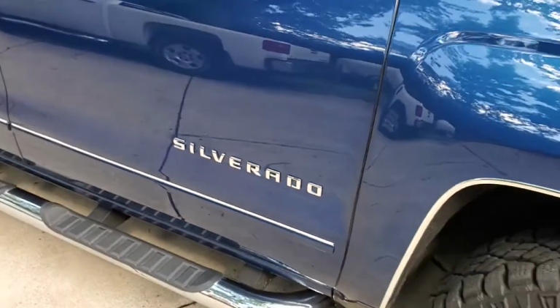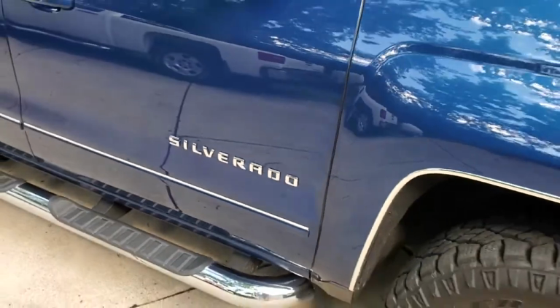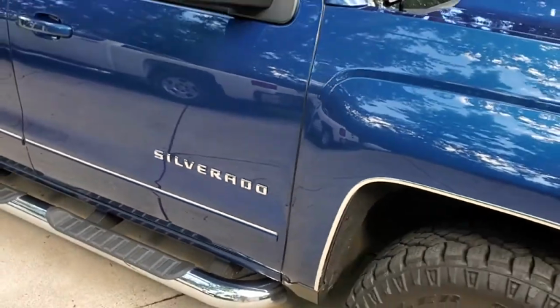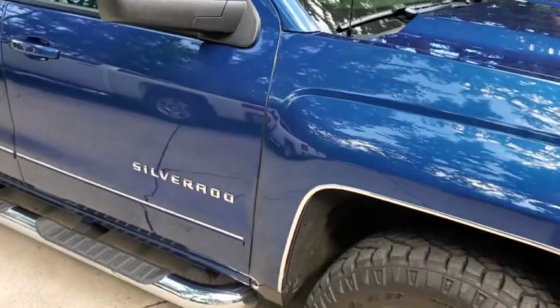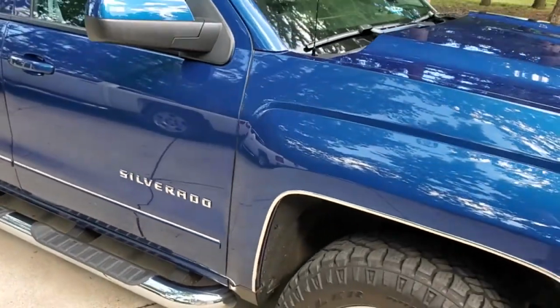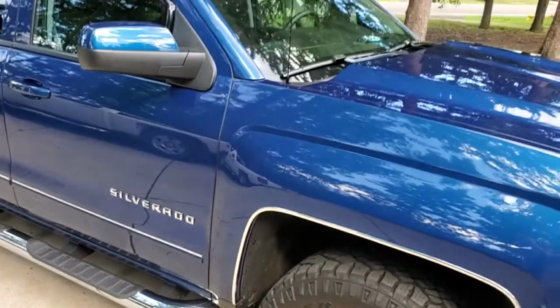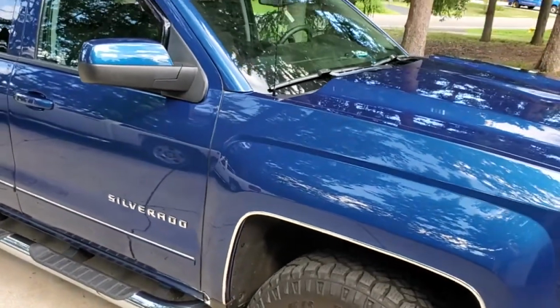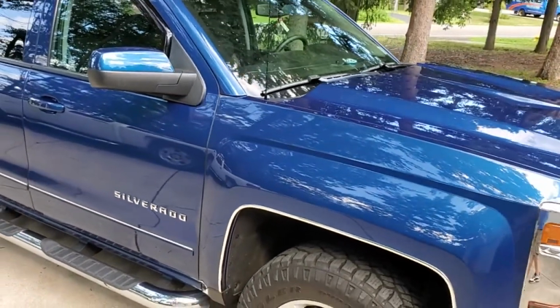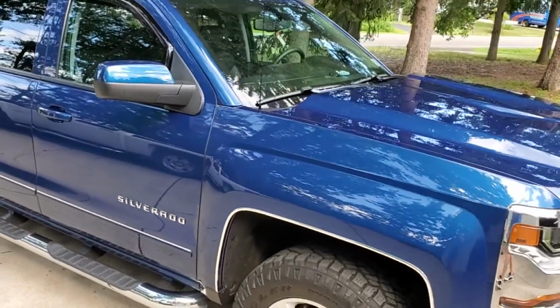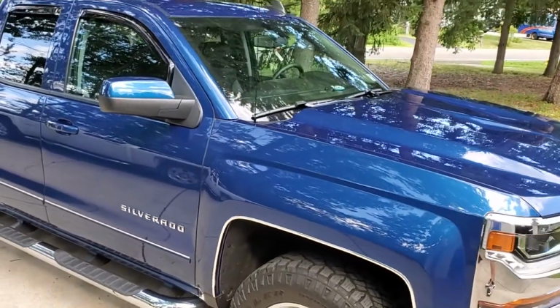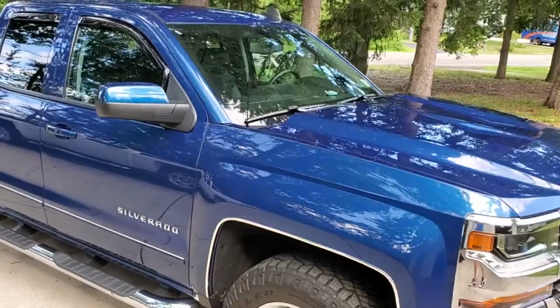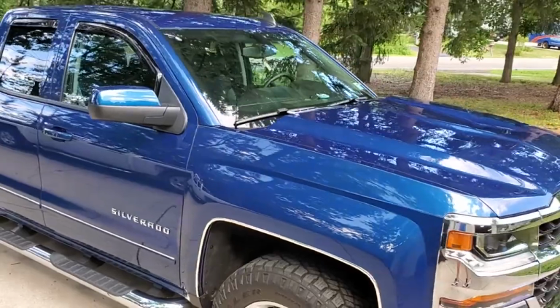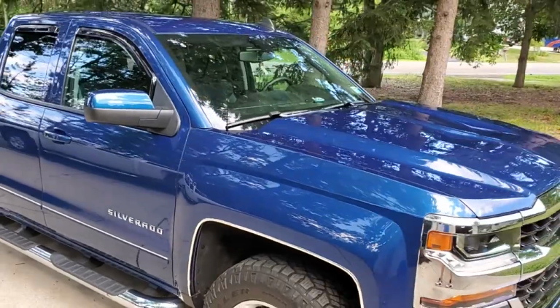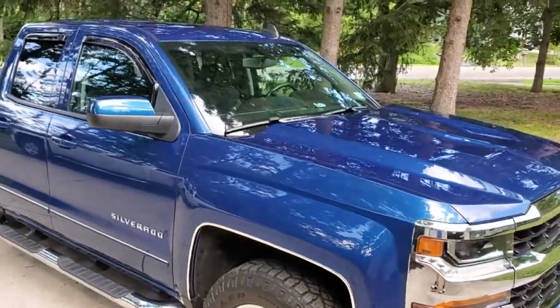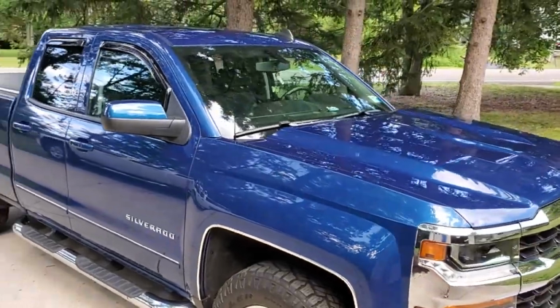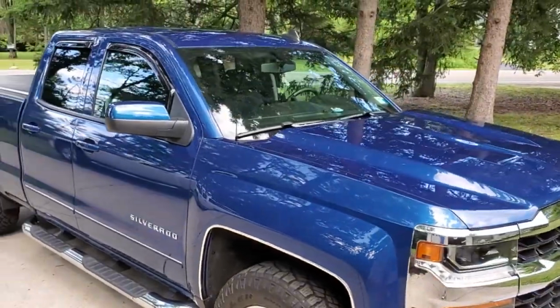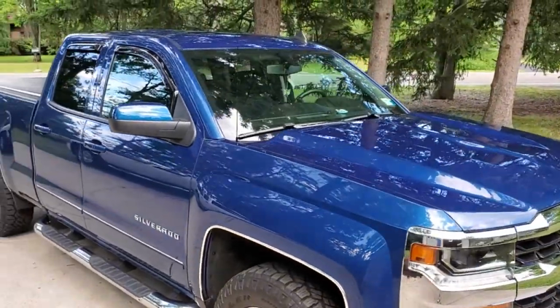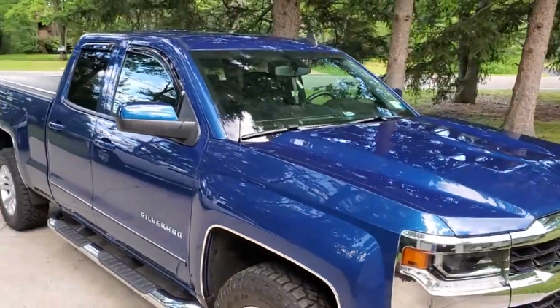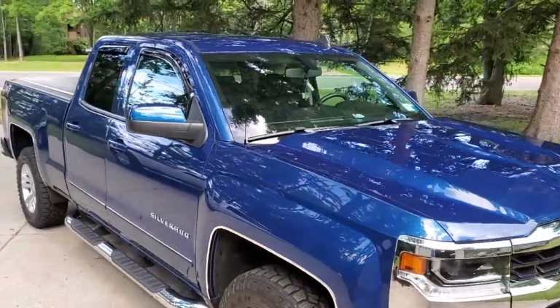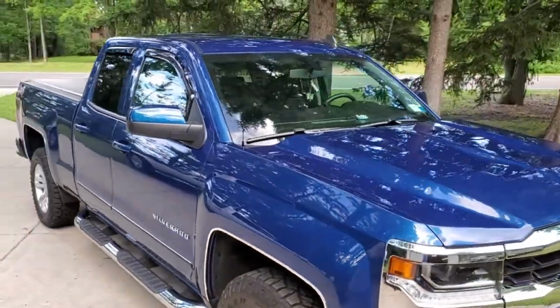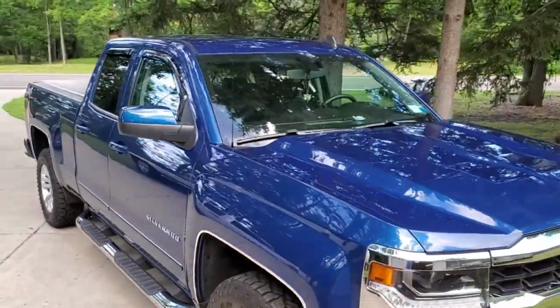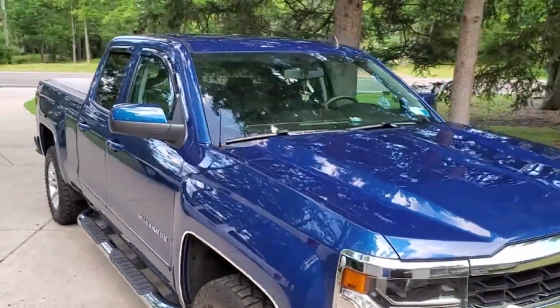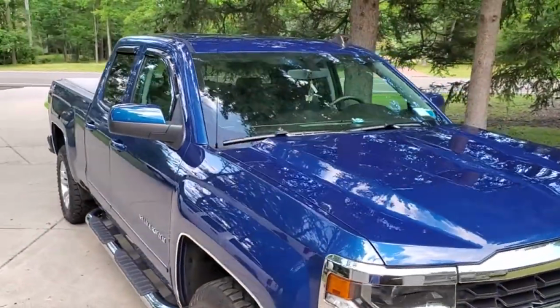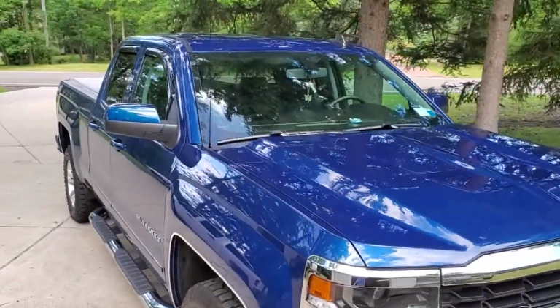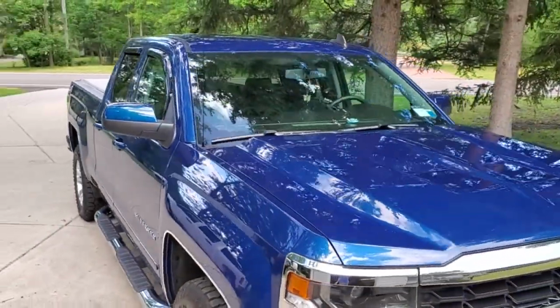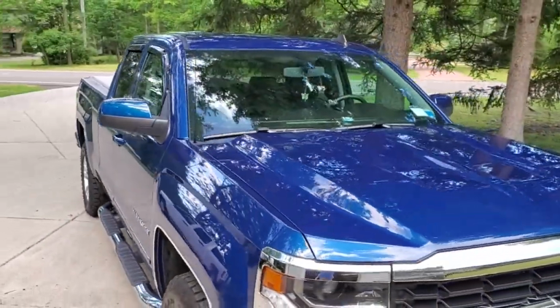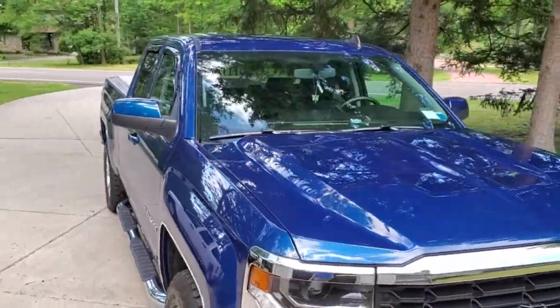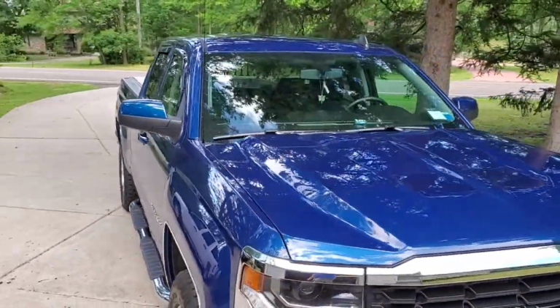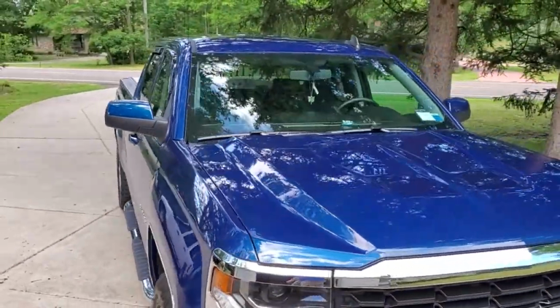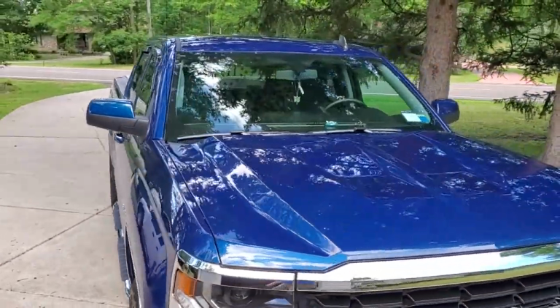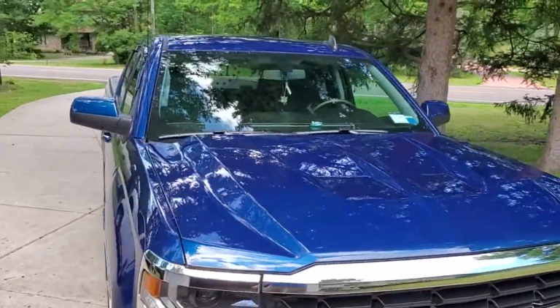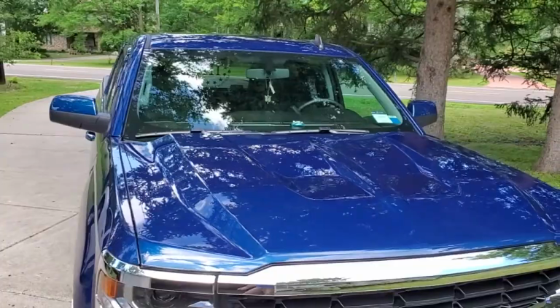Hey everyone, Dan with Precision Mobile Auto Detailing. Just finished up on a ceramic coating package on this 2017 Chevy Silverado — this truck's got gloss for days.